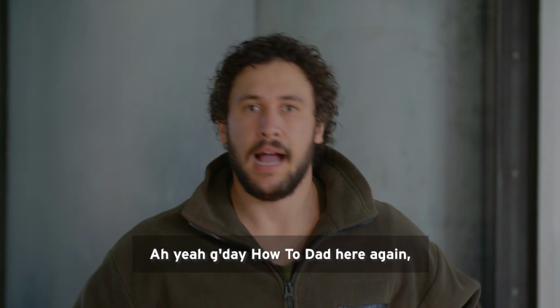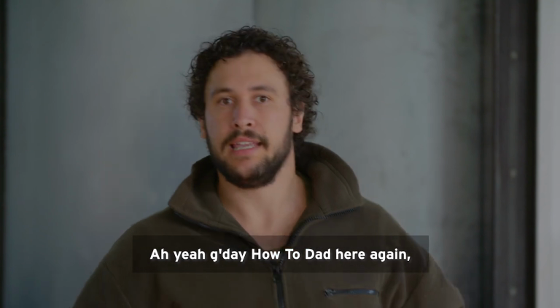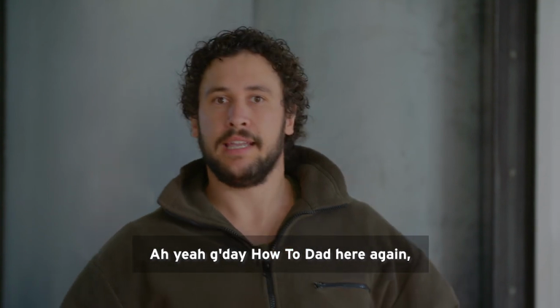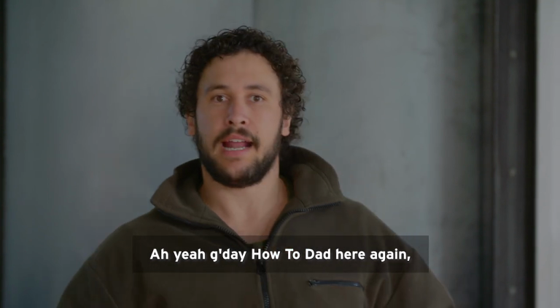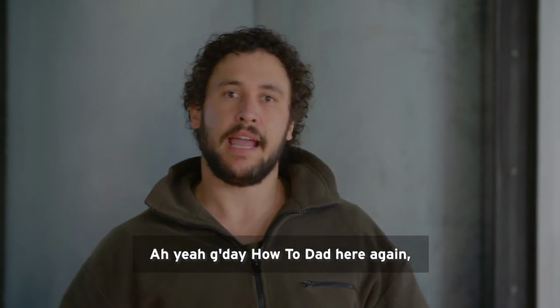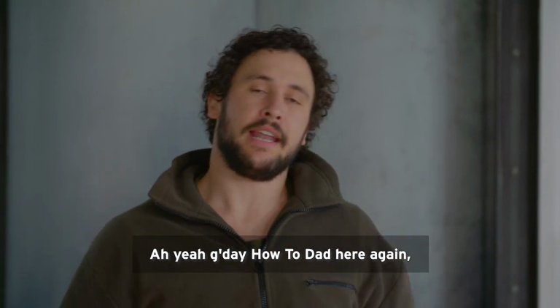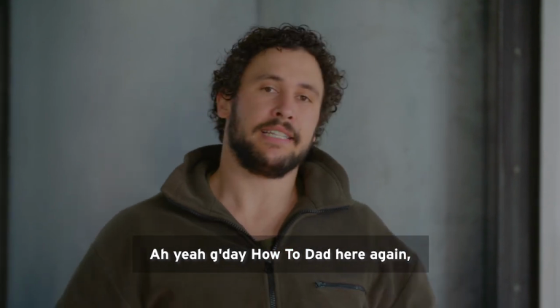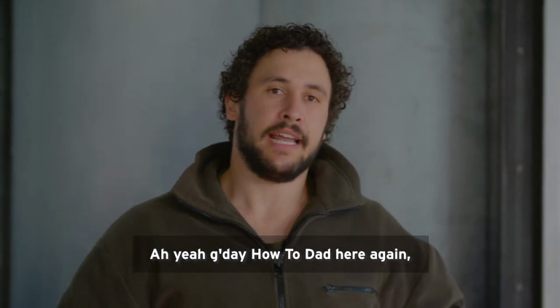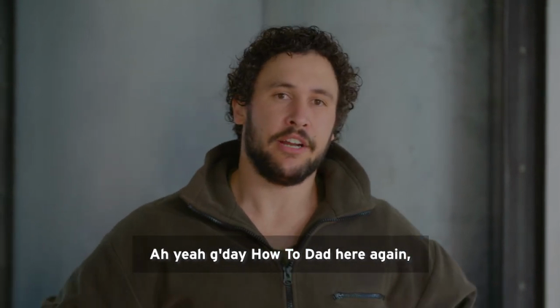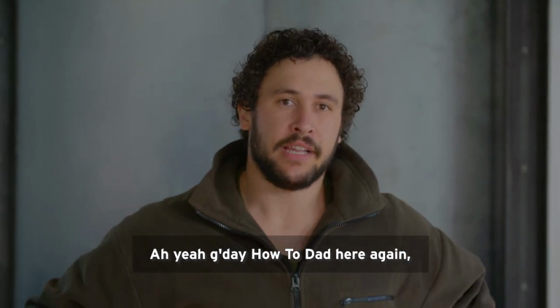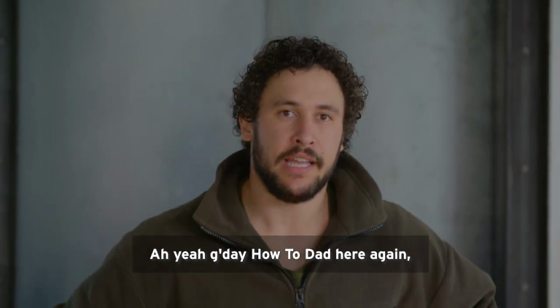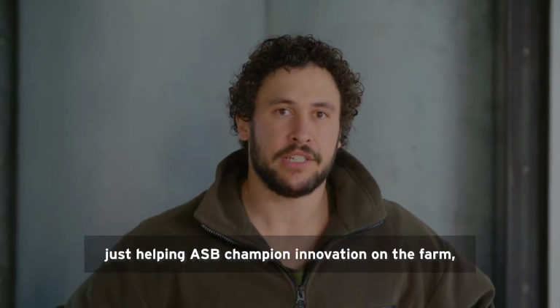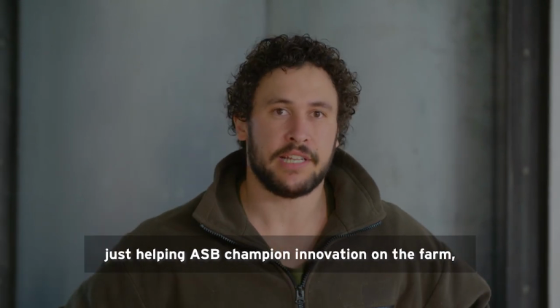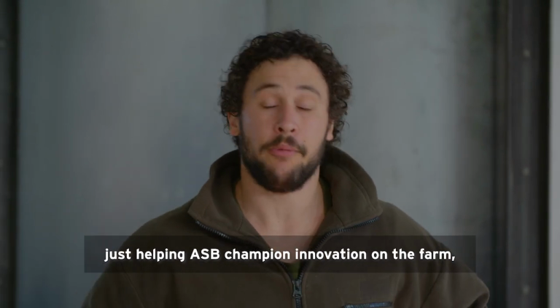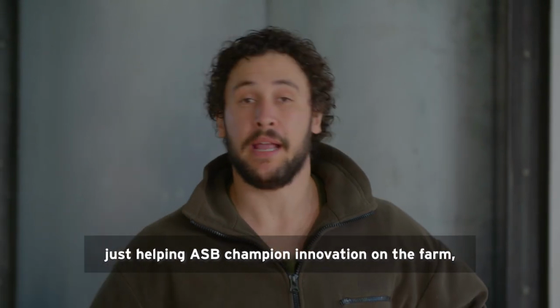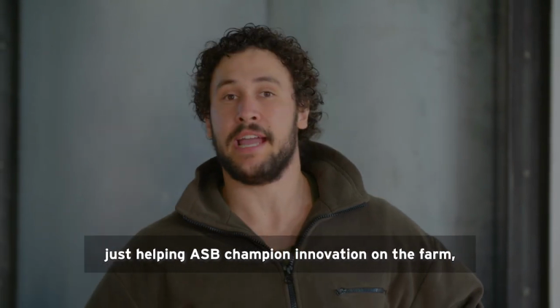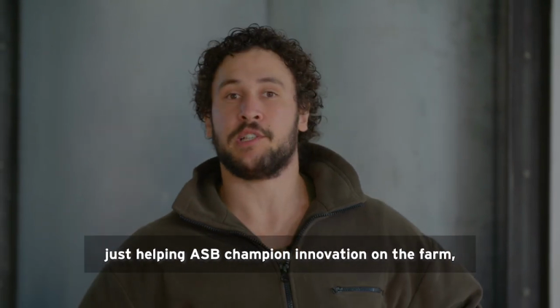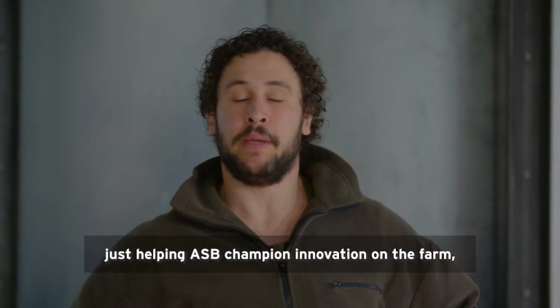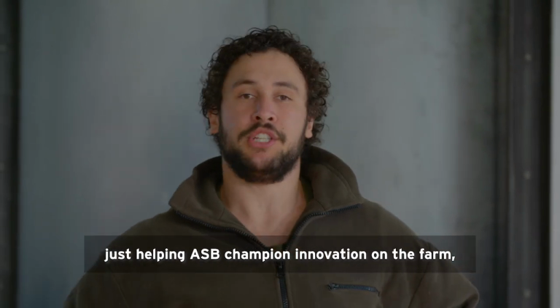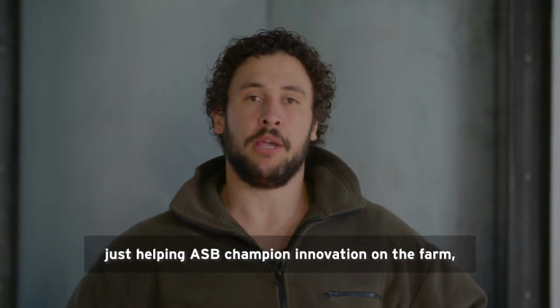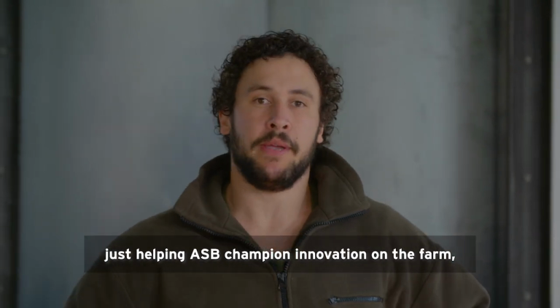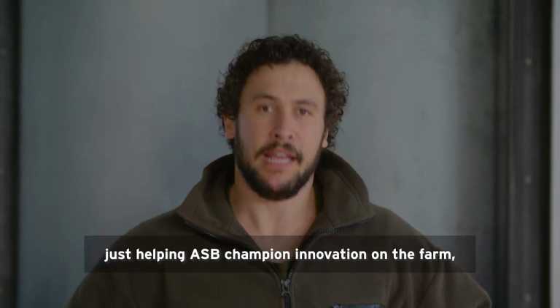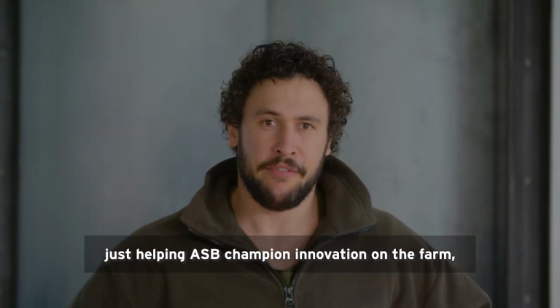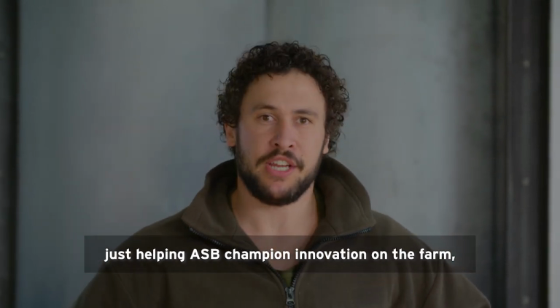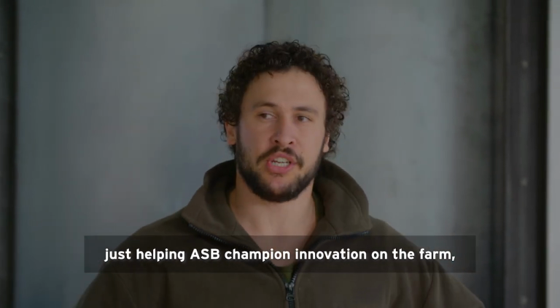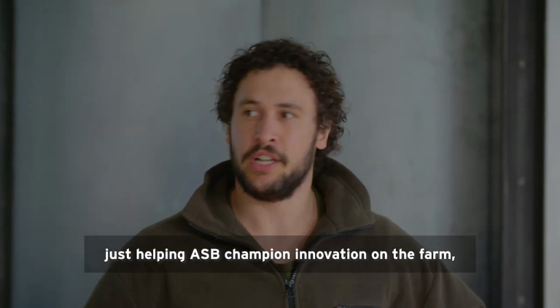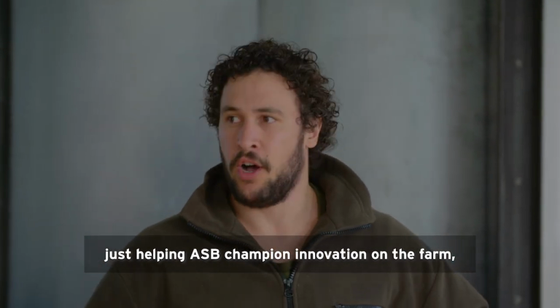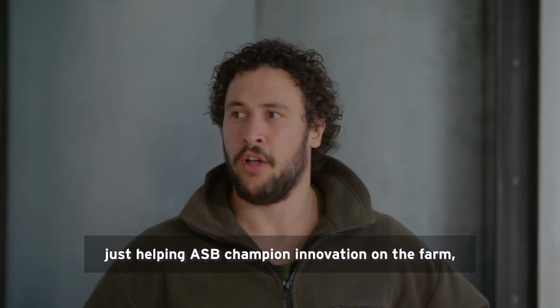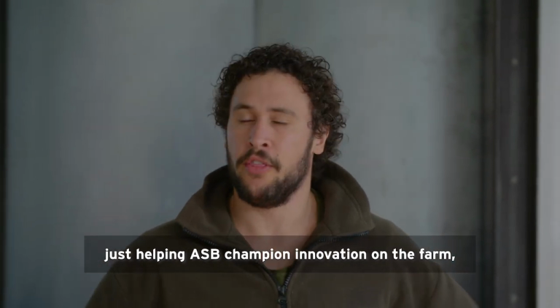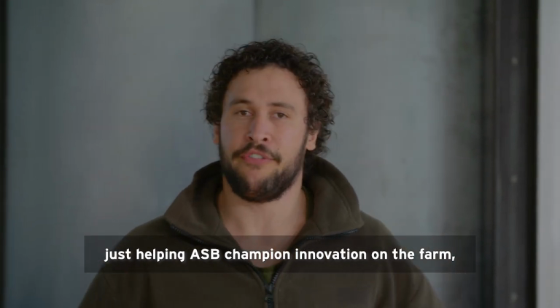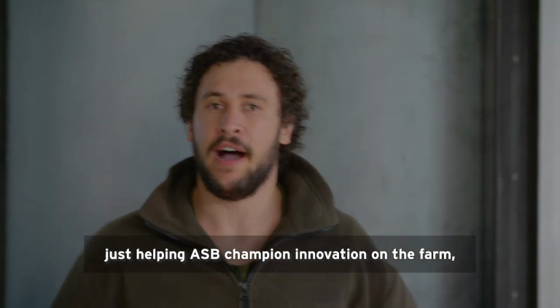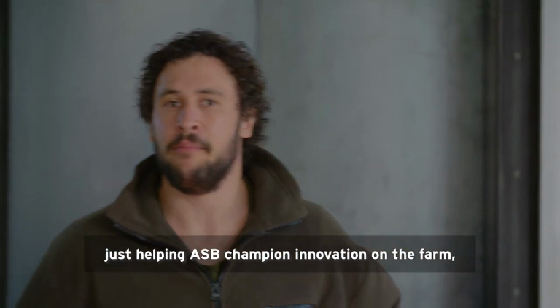G'day, Howta Dad here again, just helping ASB champion innovation on the farm.